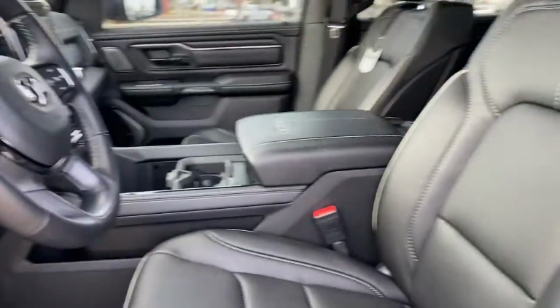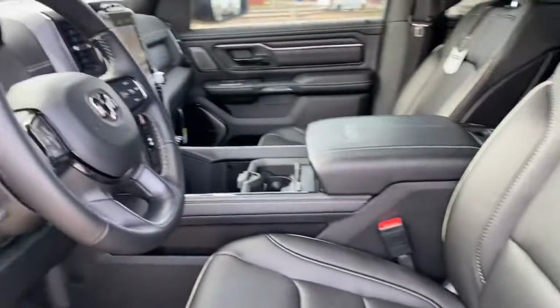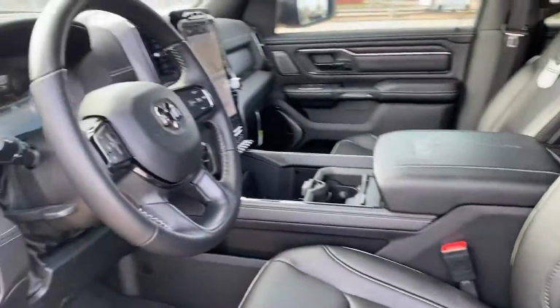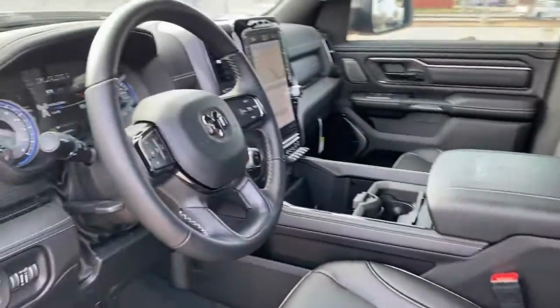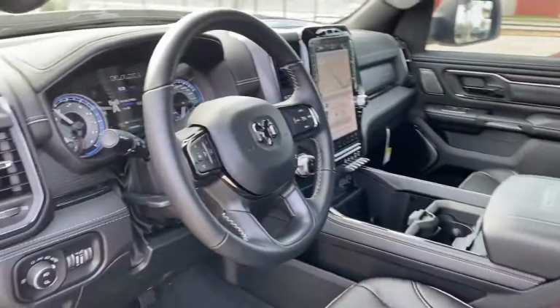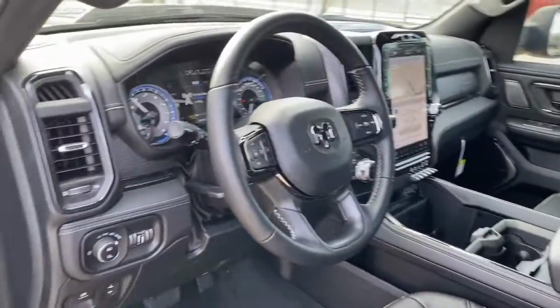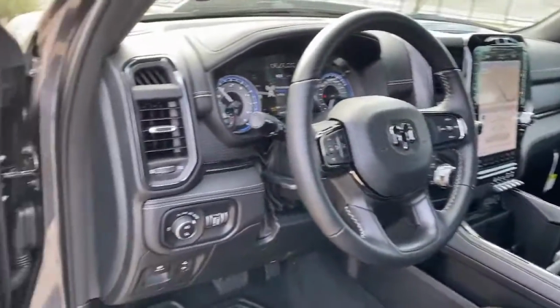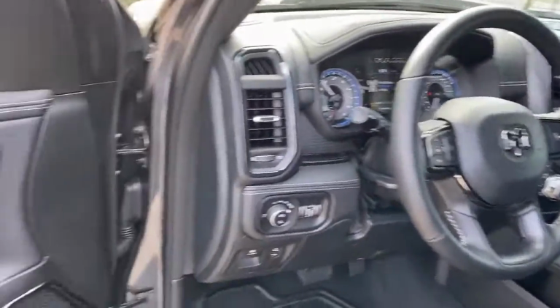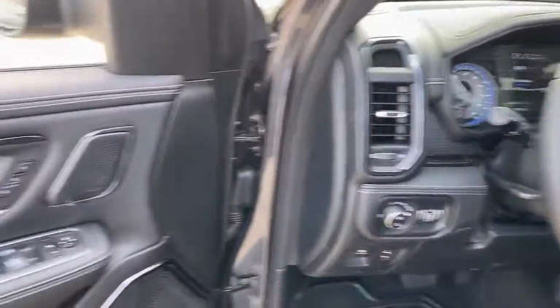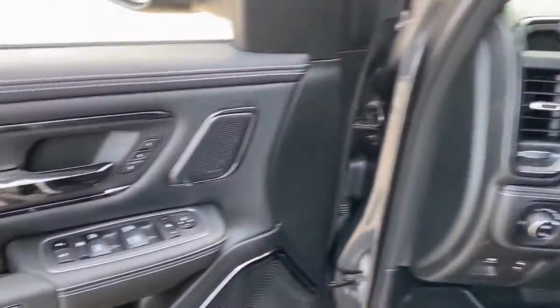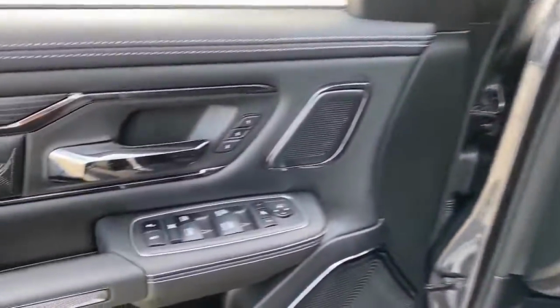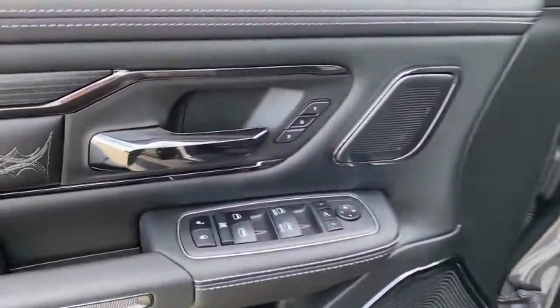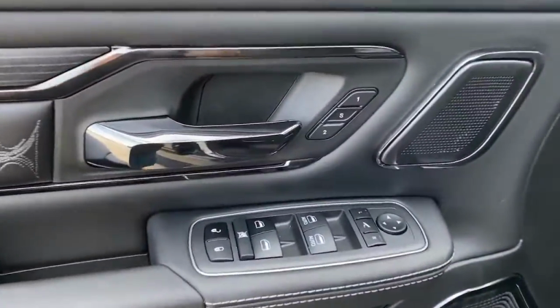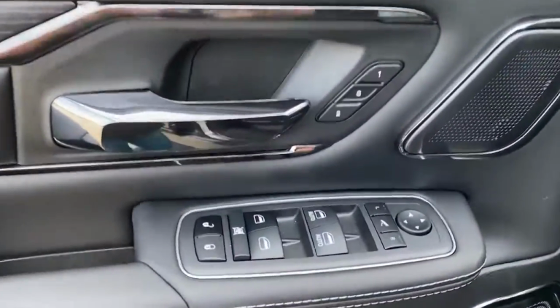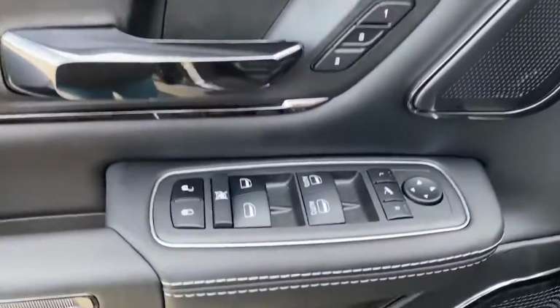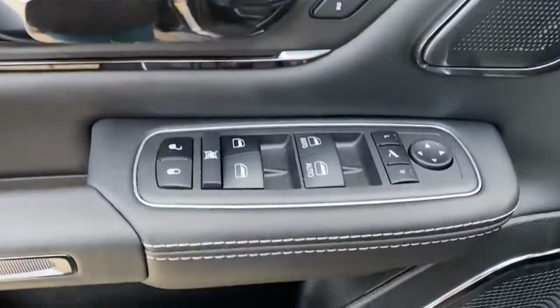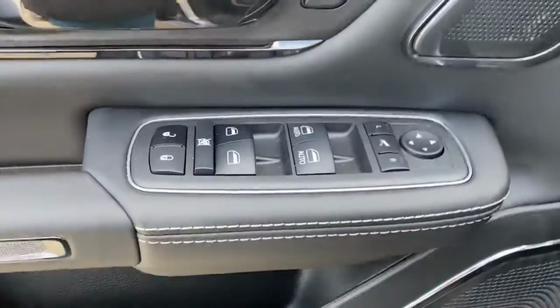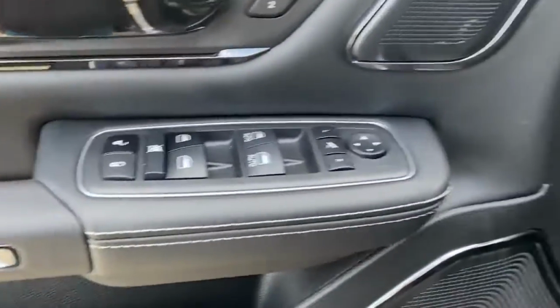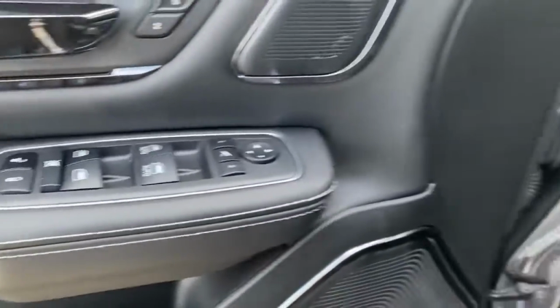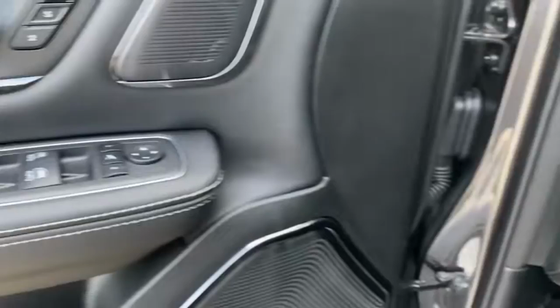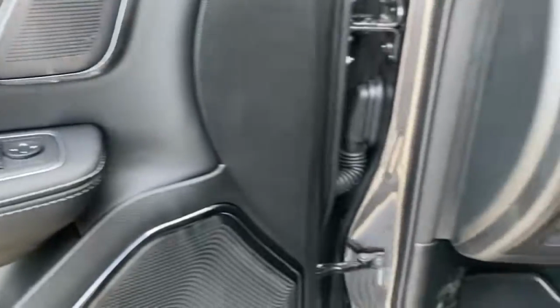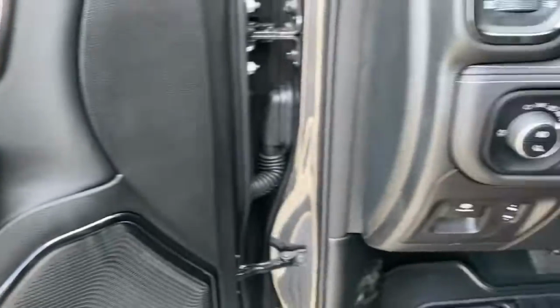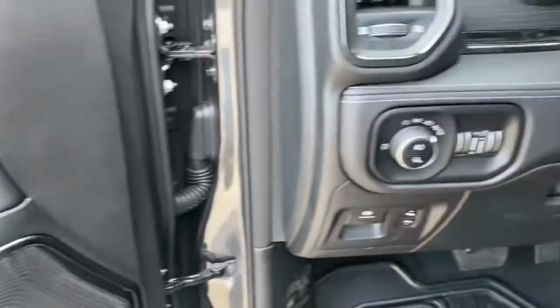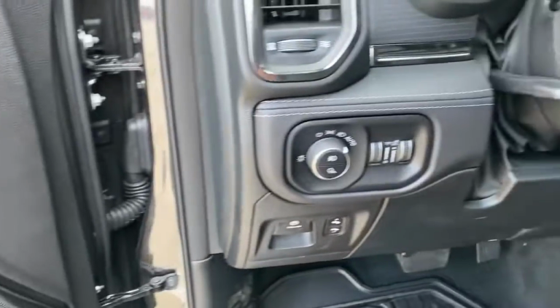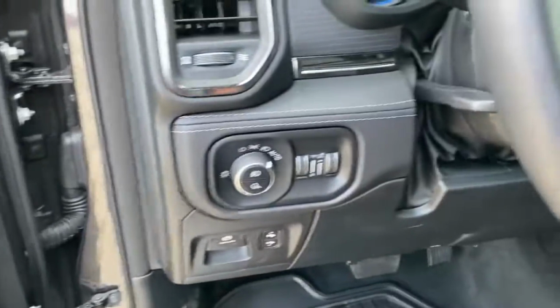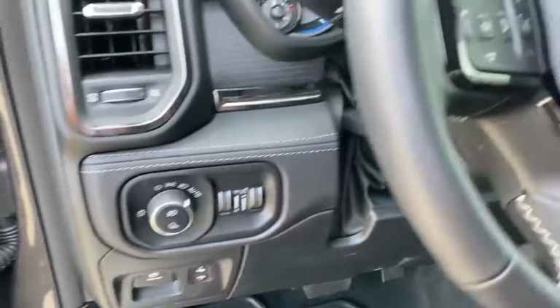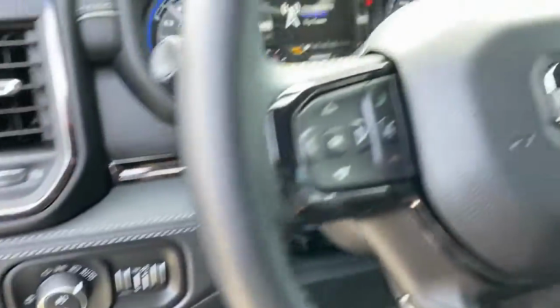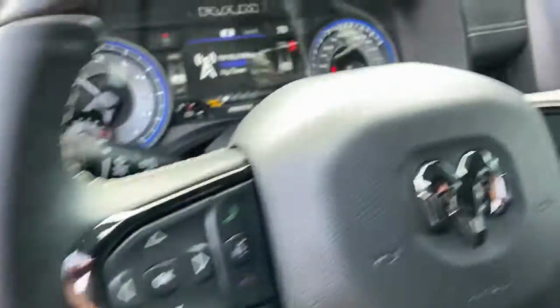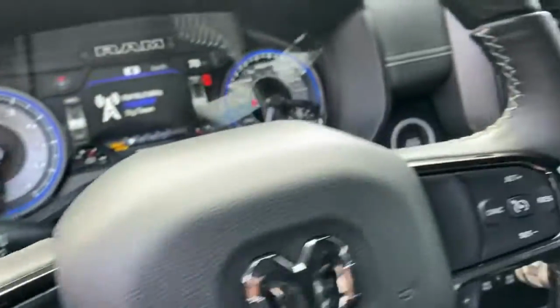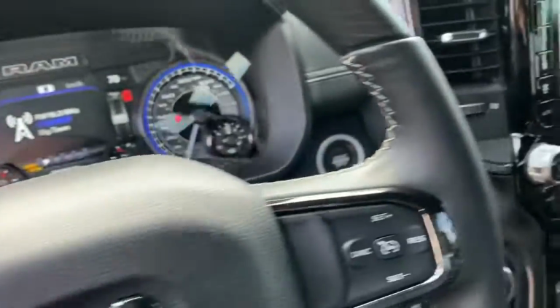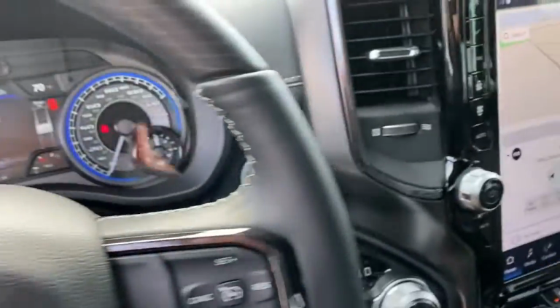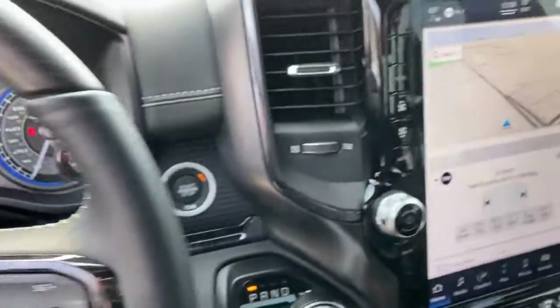Don't do the job unless you can do it right. Drive the truck that has the capability you need. The Ram 1500.